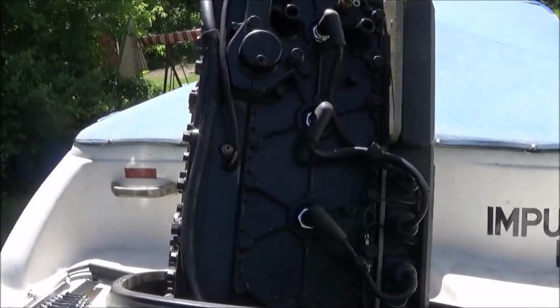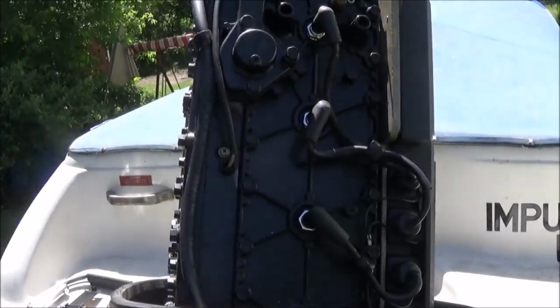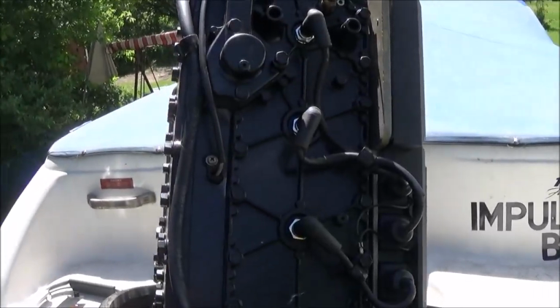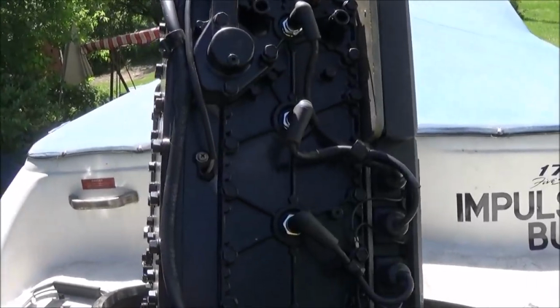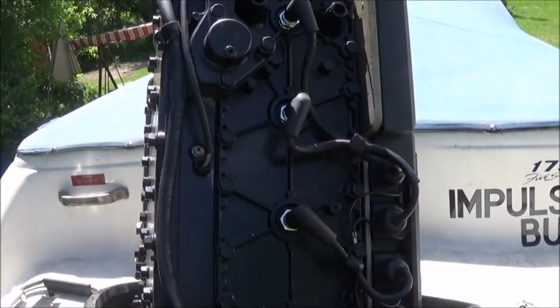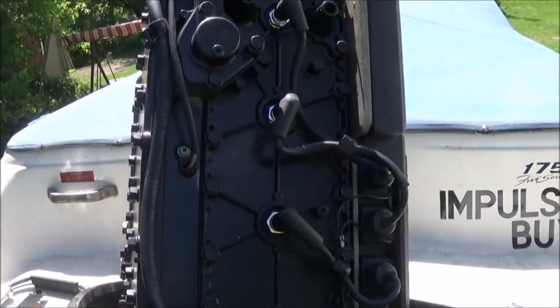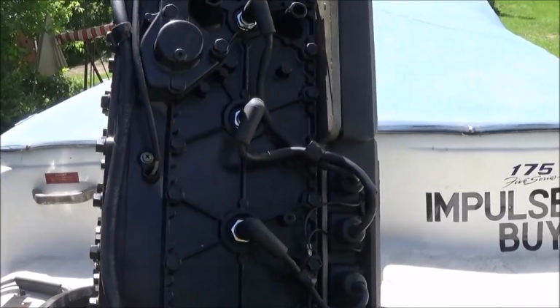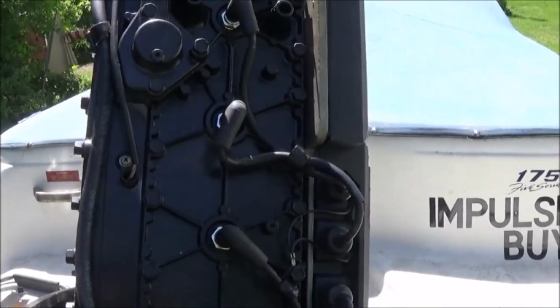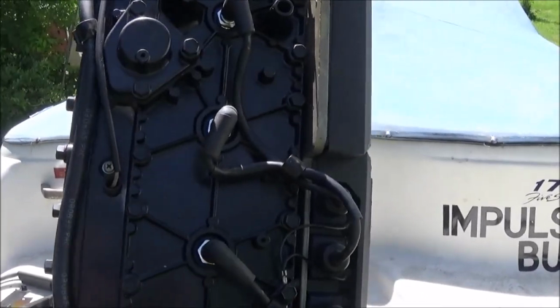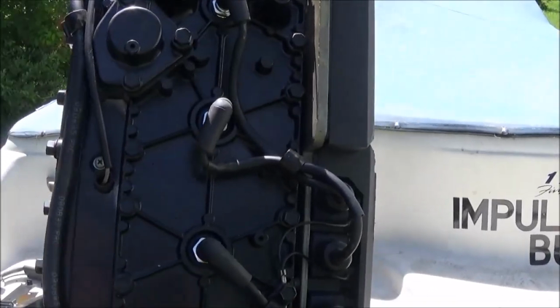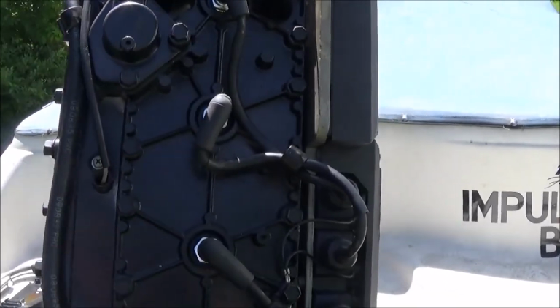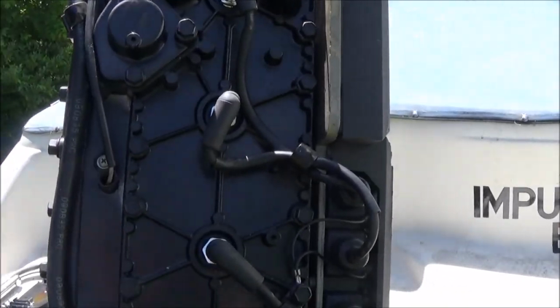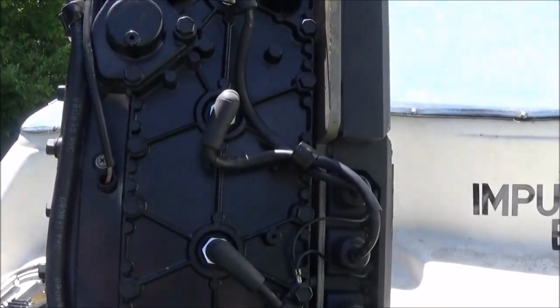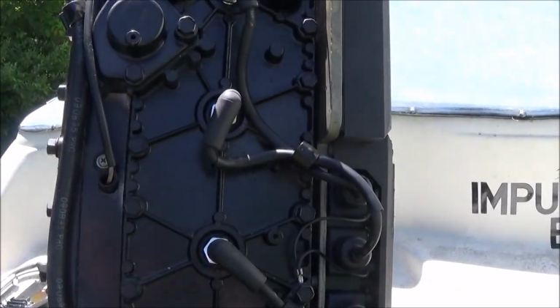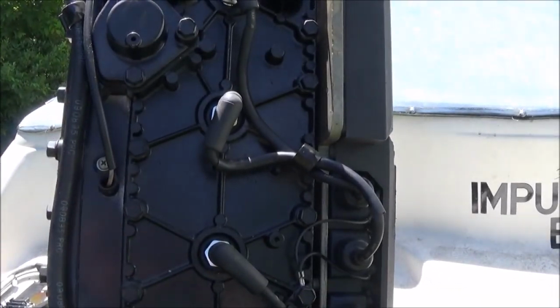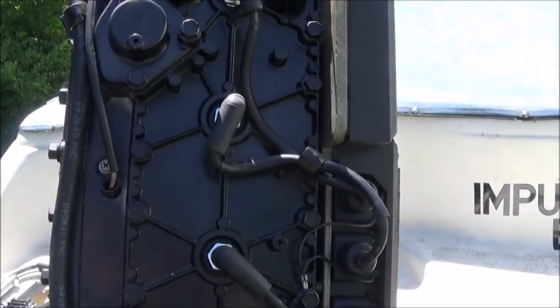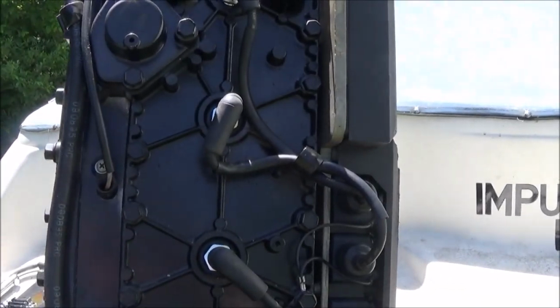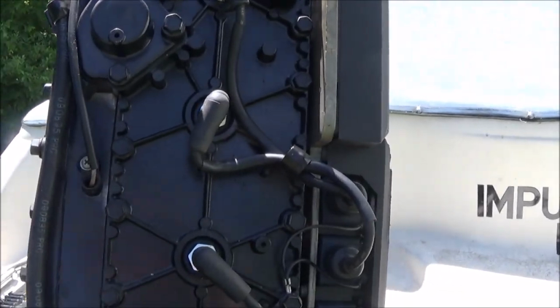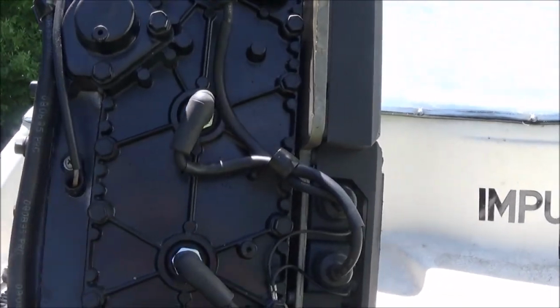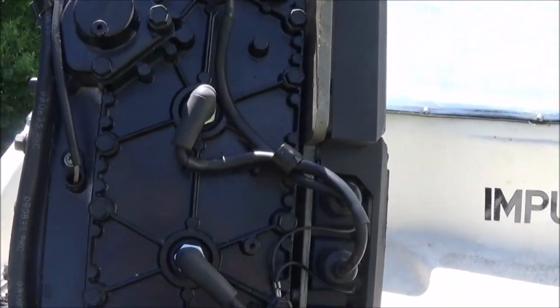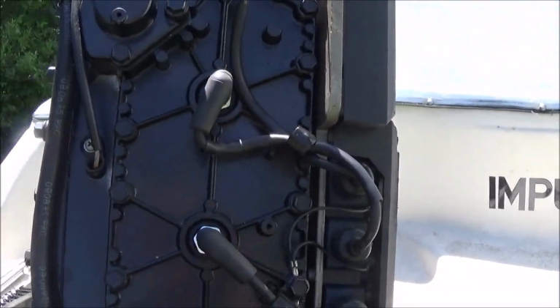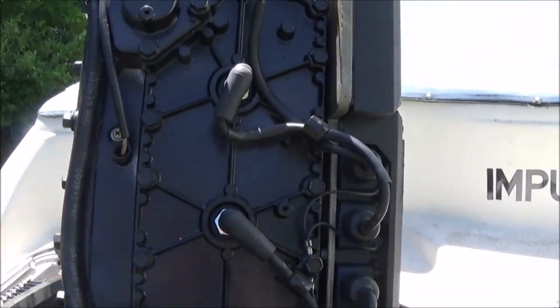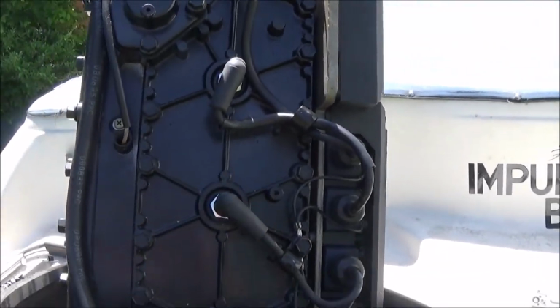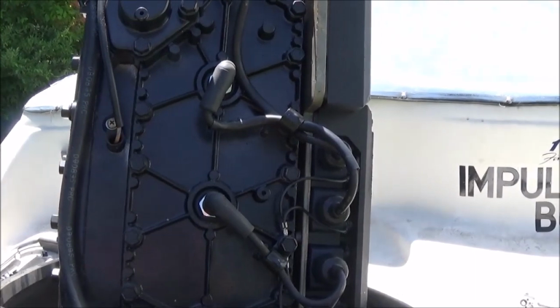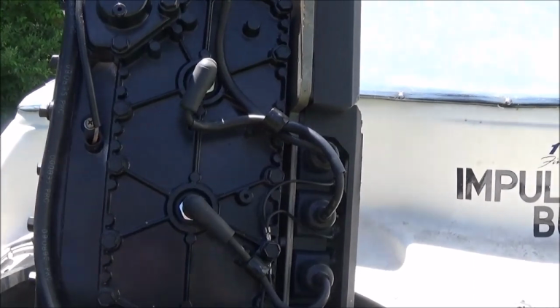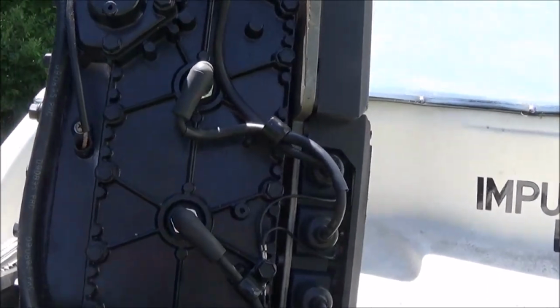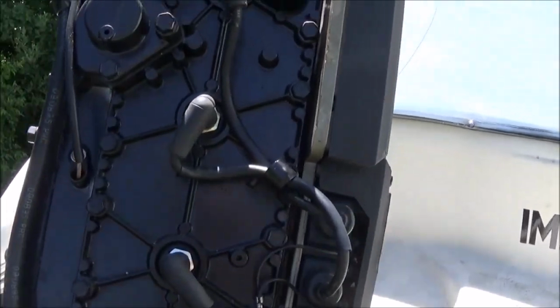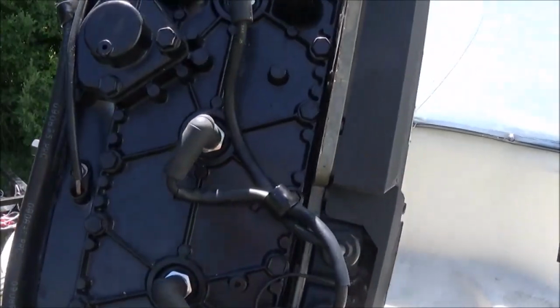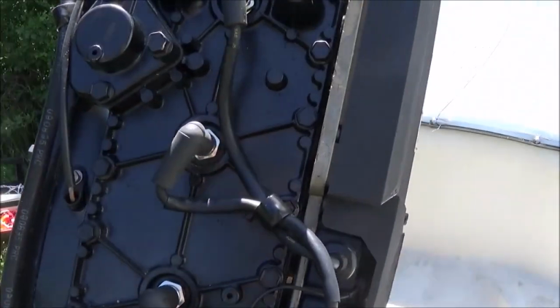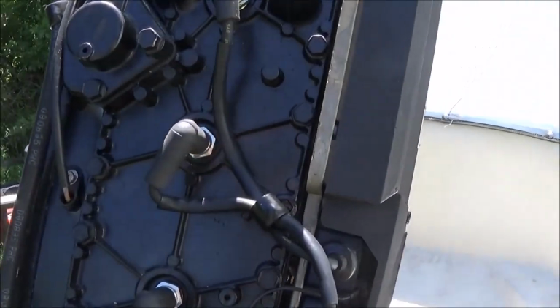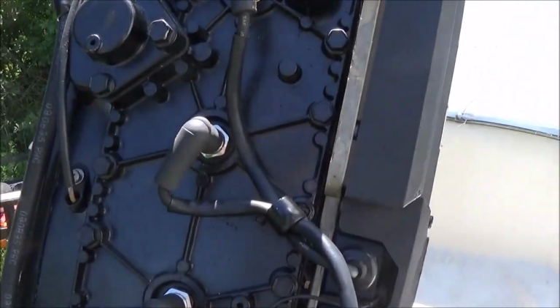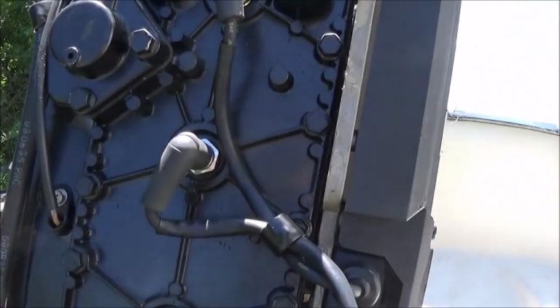Hey there YouTube. Today I'm going to show you how to test your water temperature sender unit on your Mercury outboard.